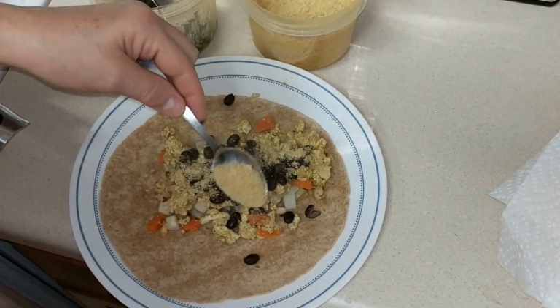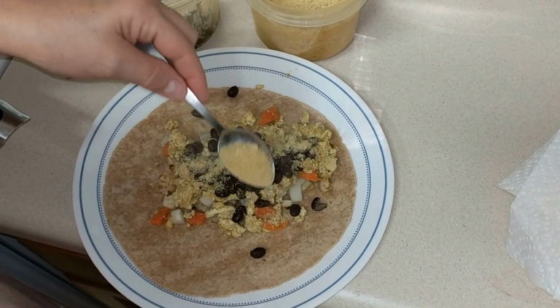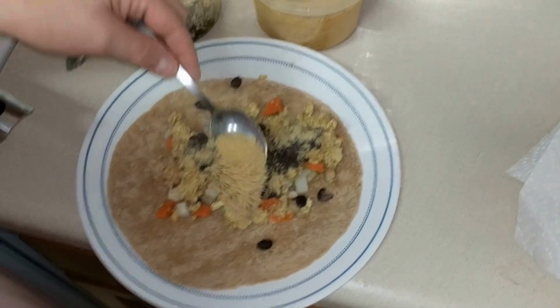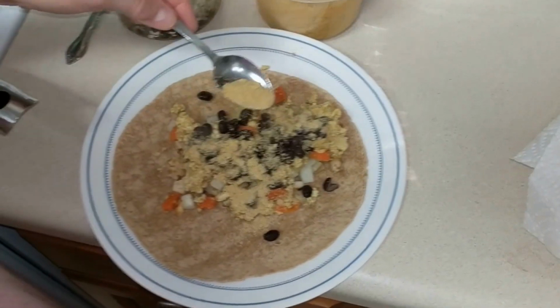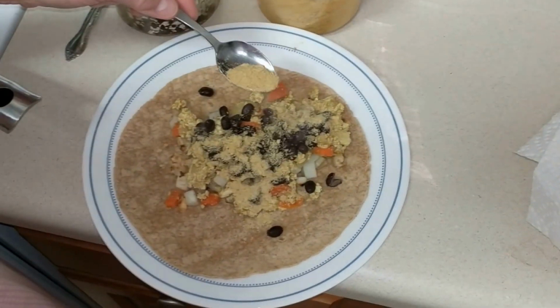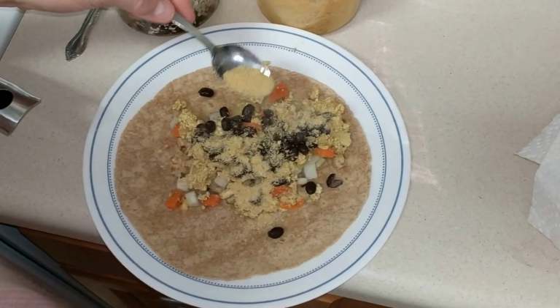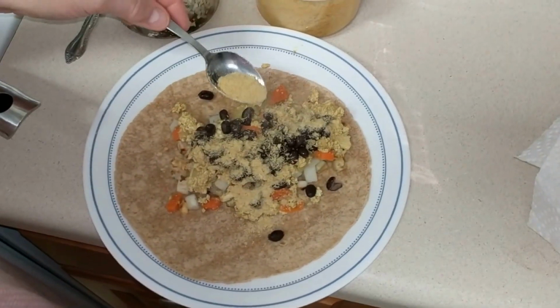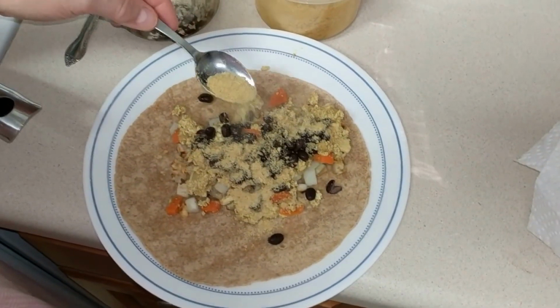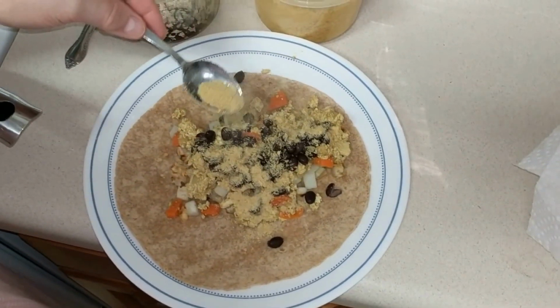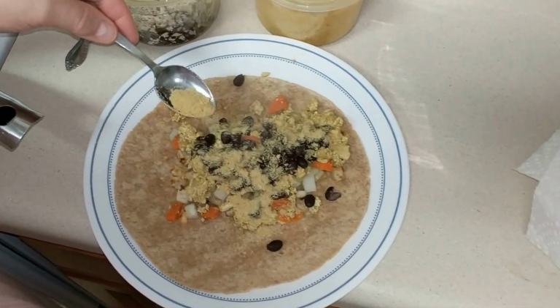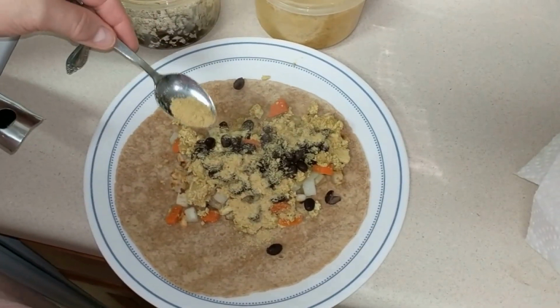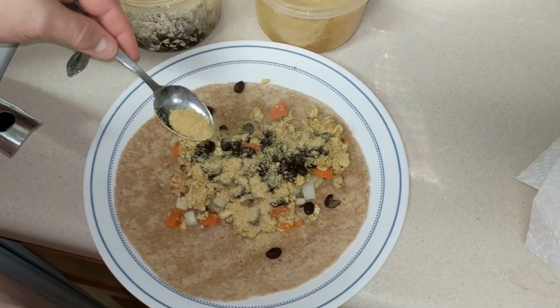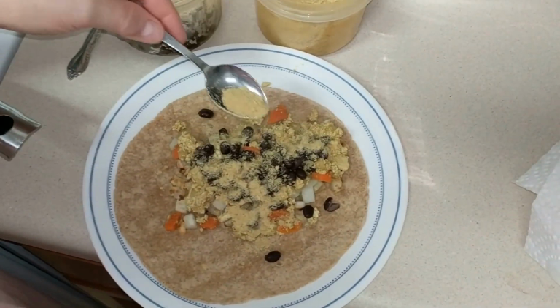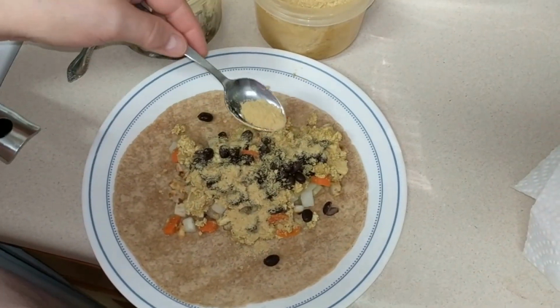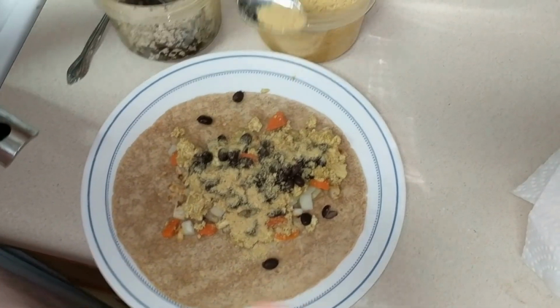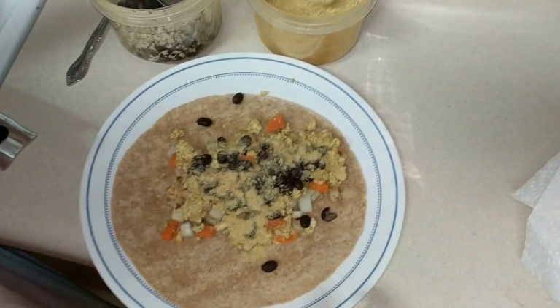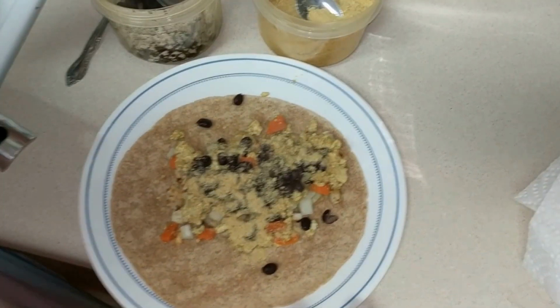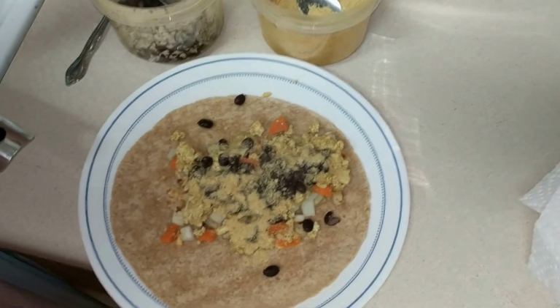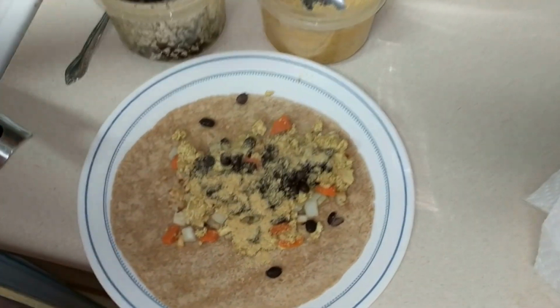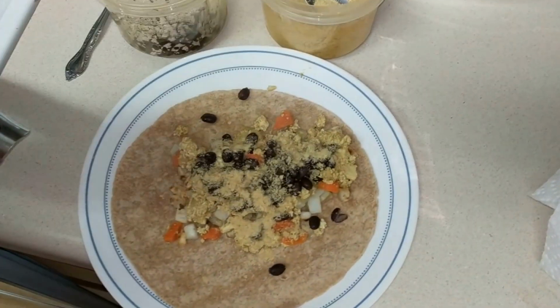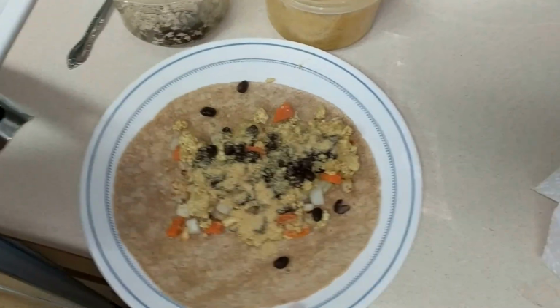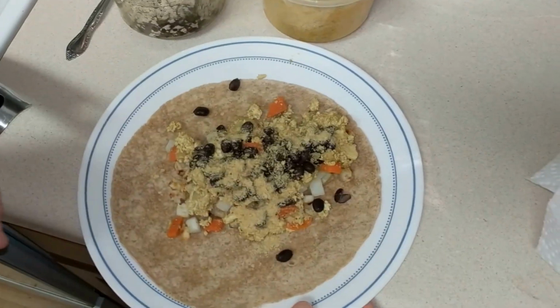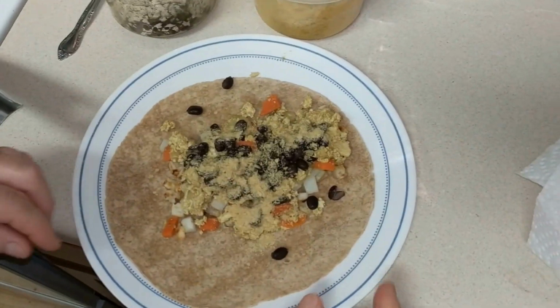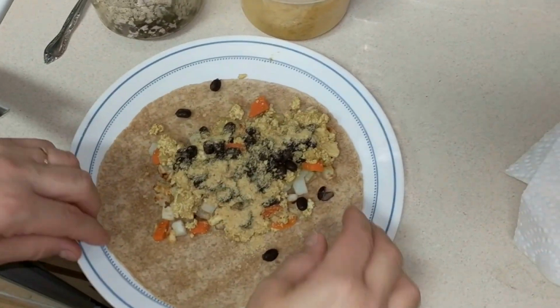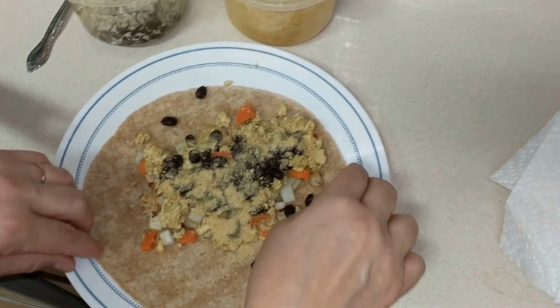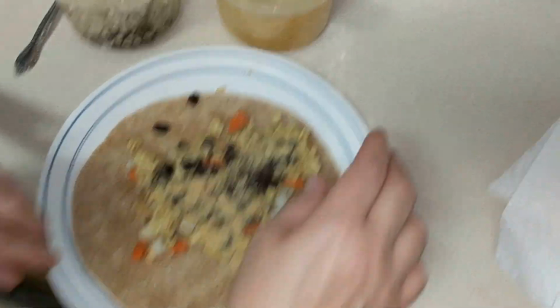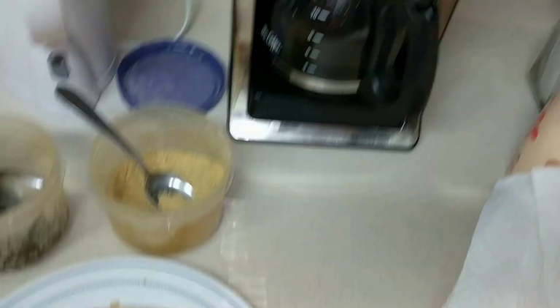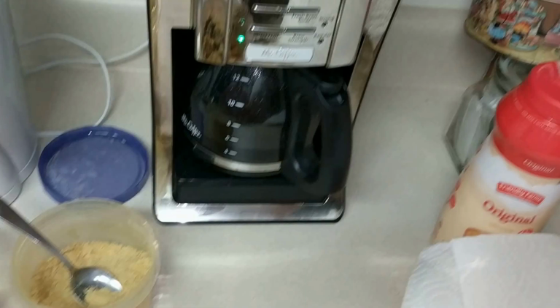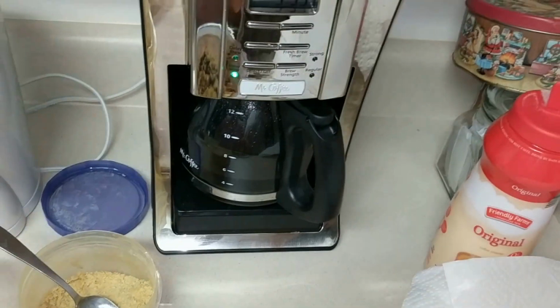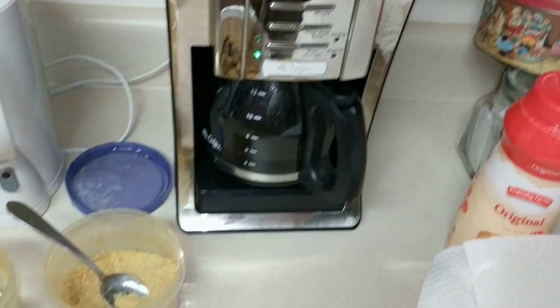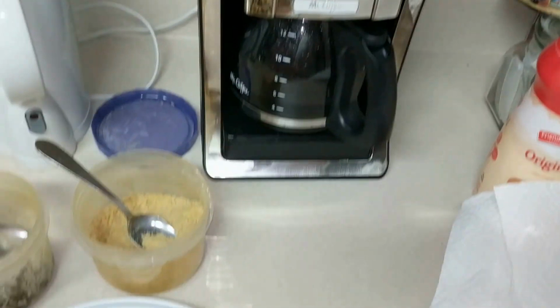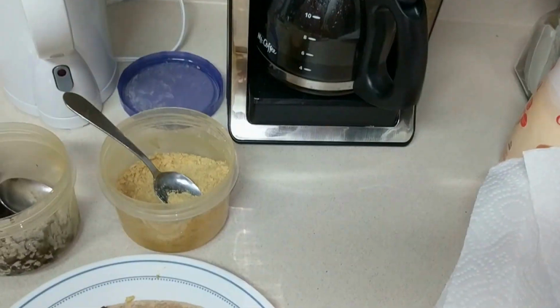Shake, shake, shake your yeast. Got some coffee cooking.